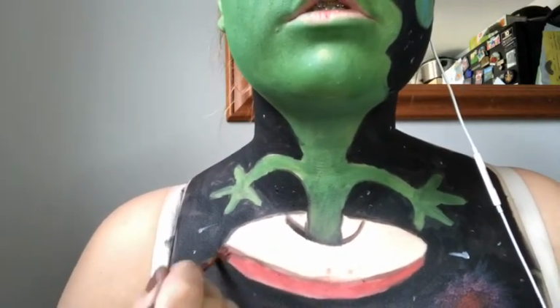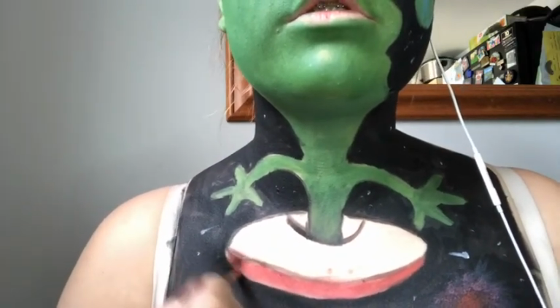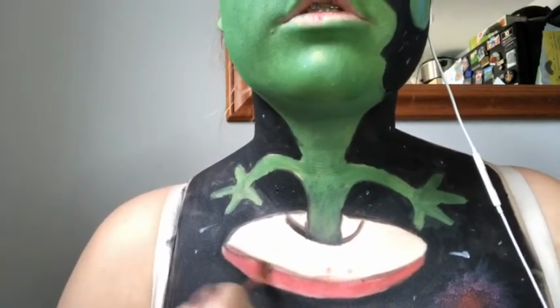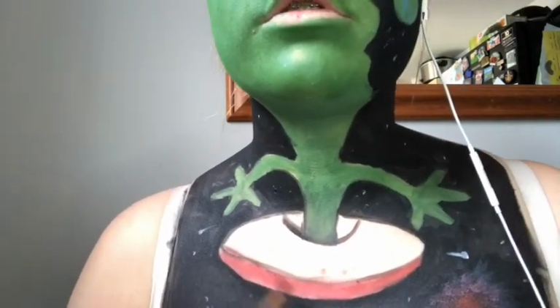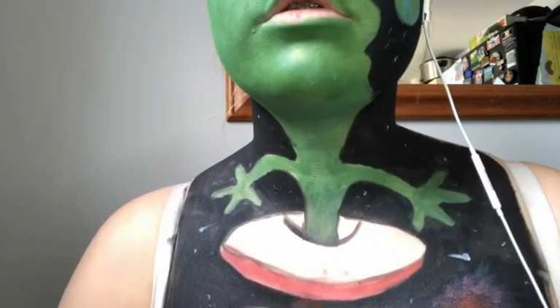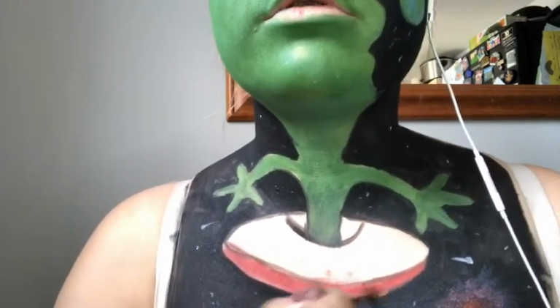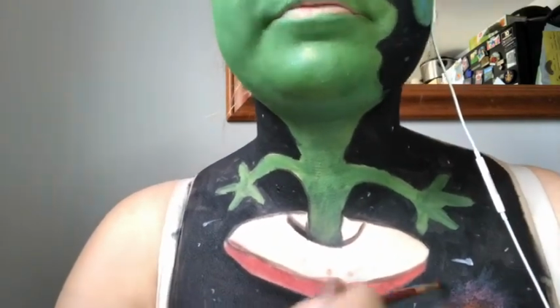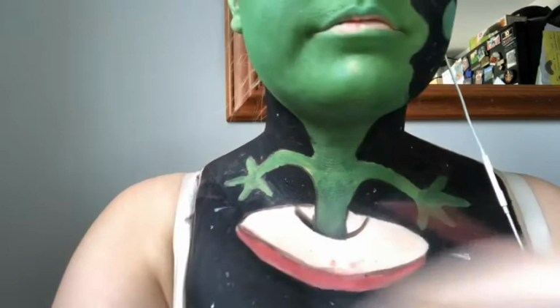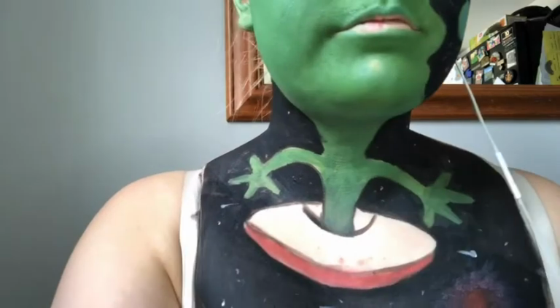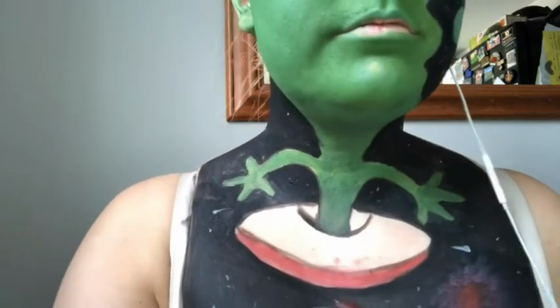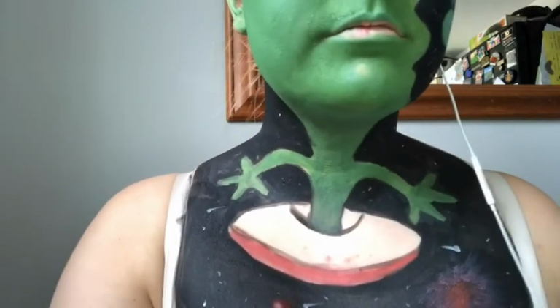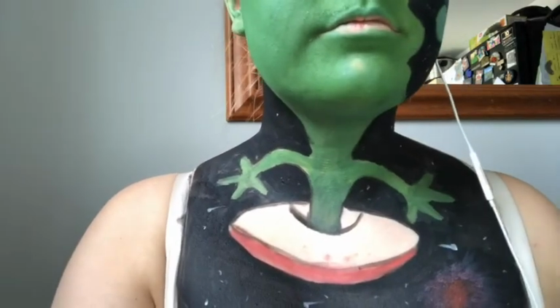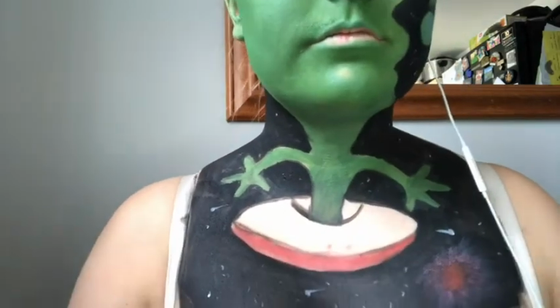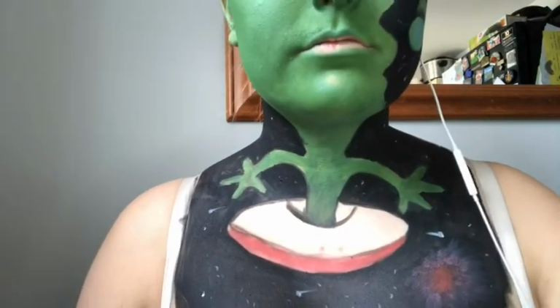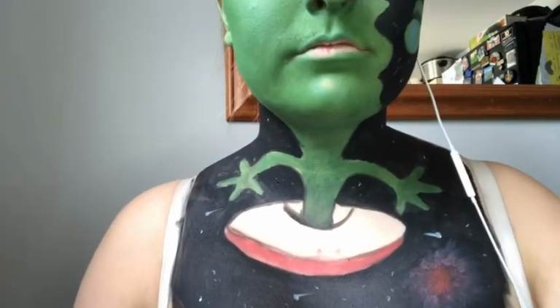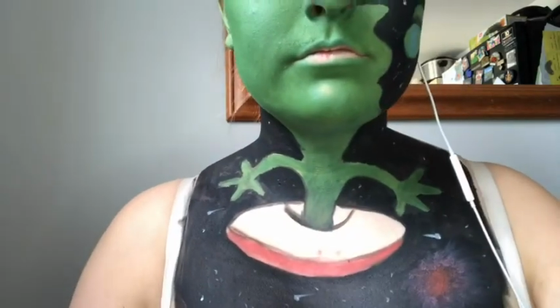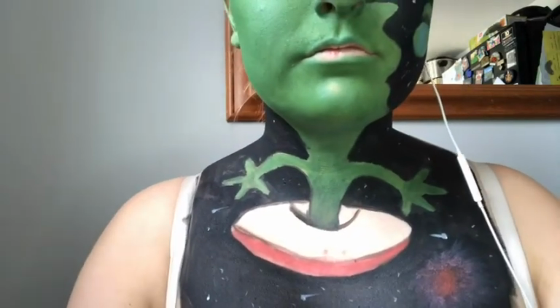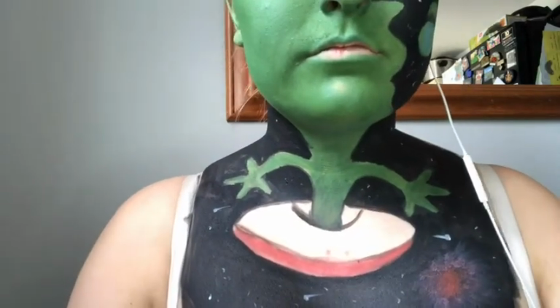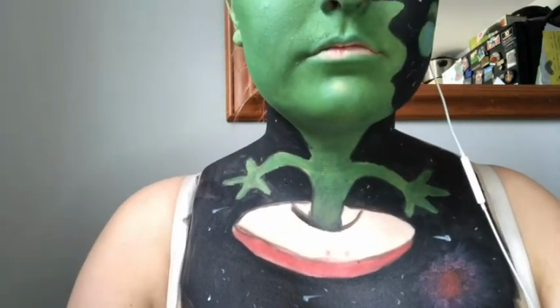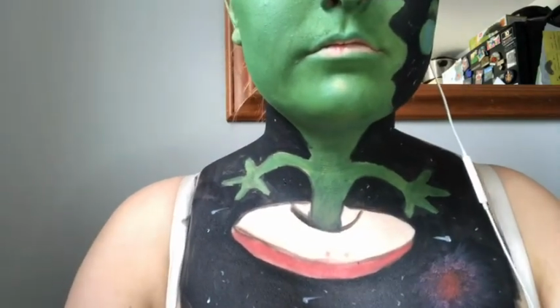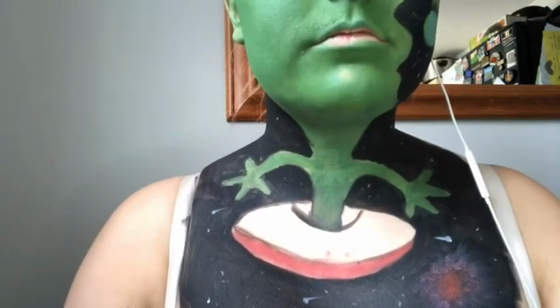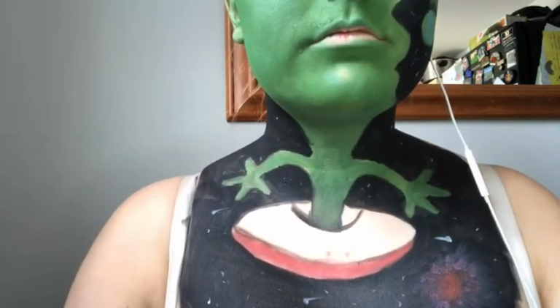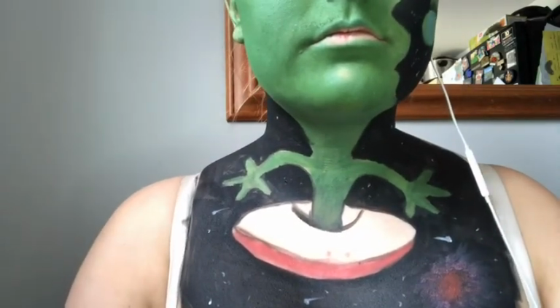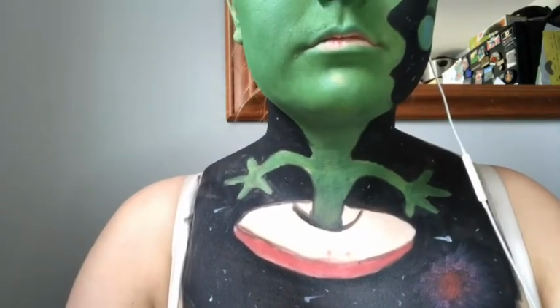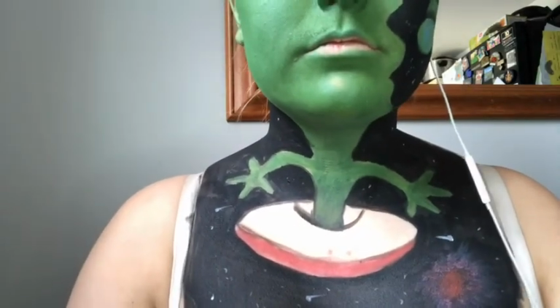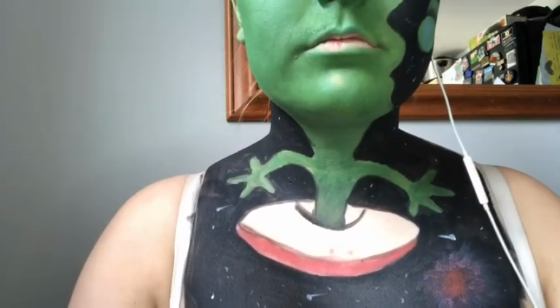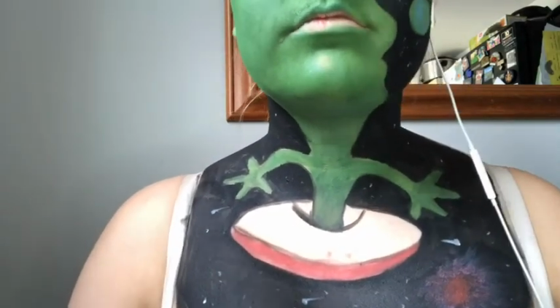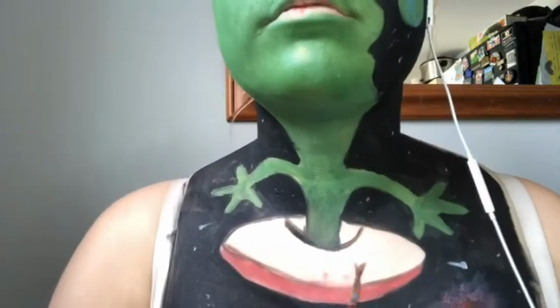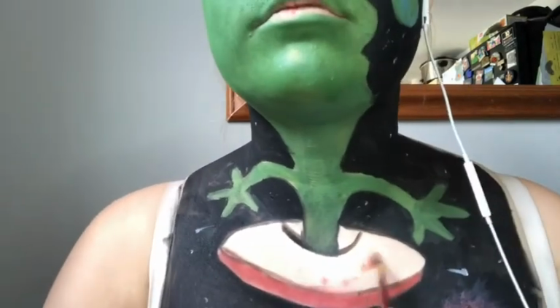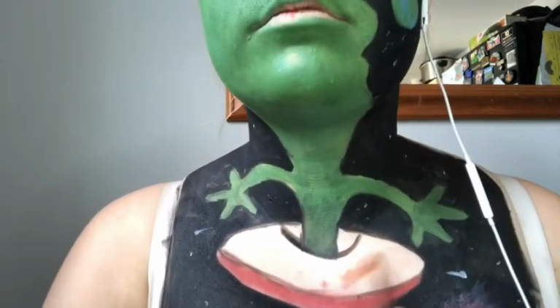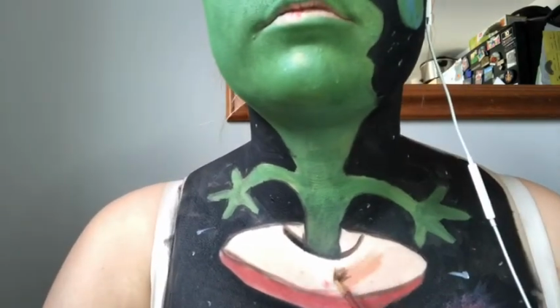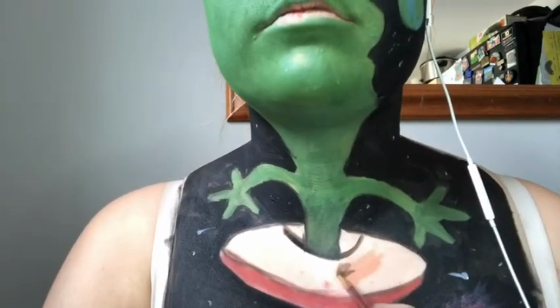Once that is done, I'm going to add a small thin black line in between my lips to create the alien lips.